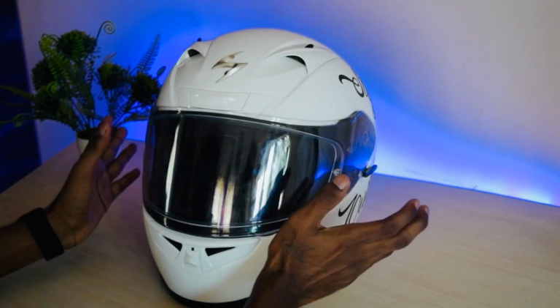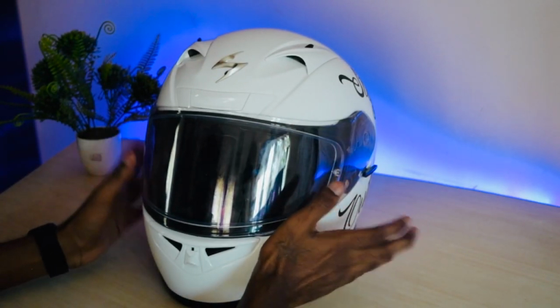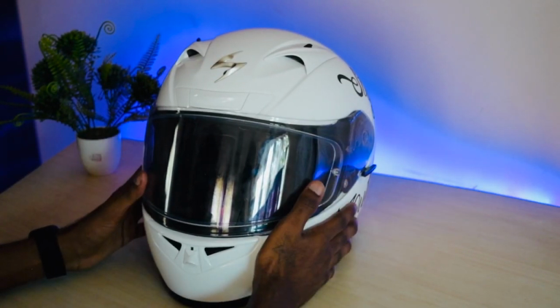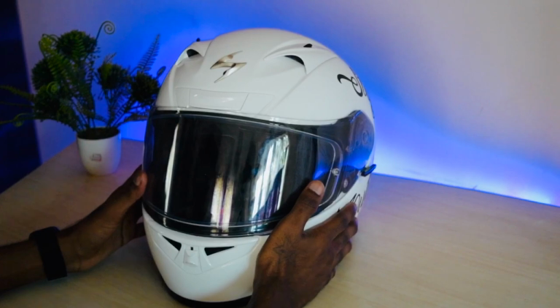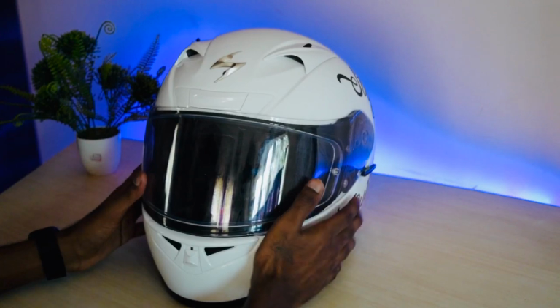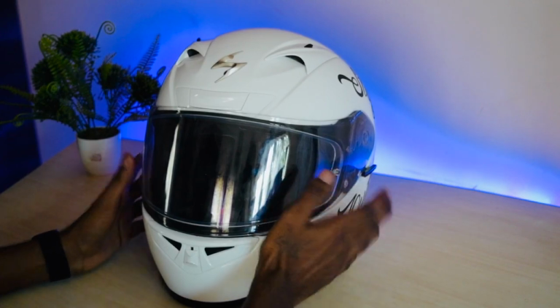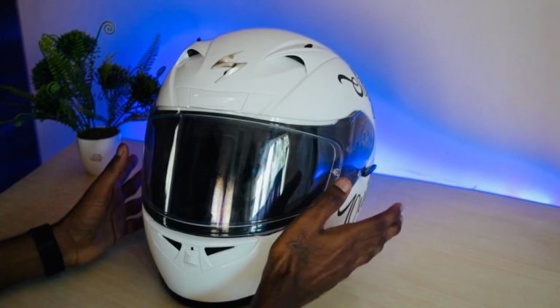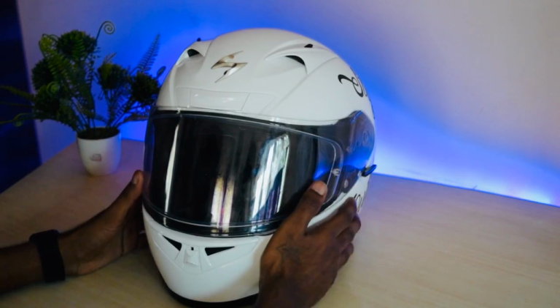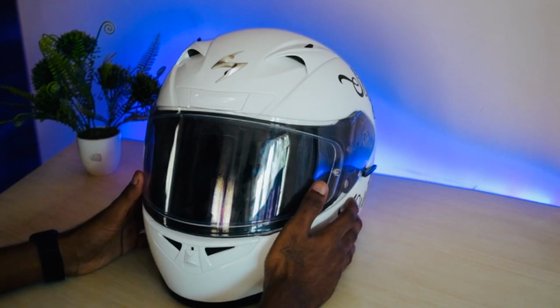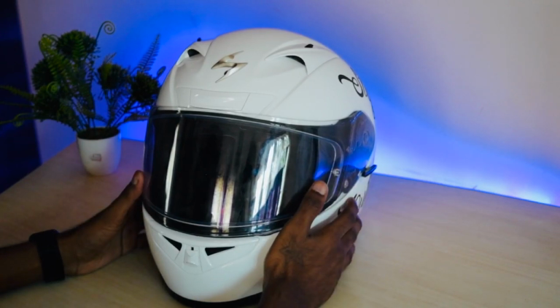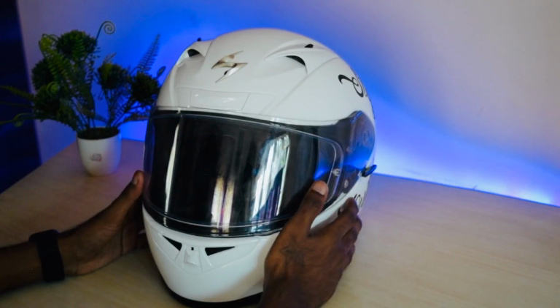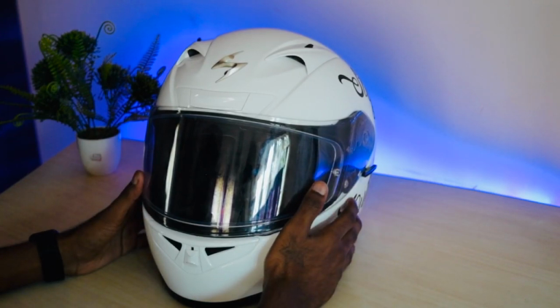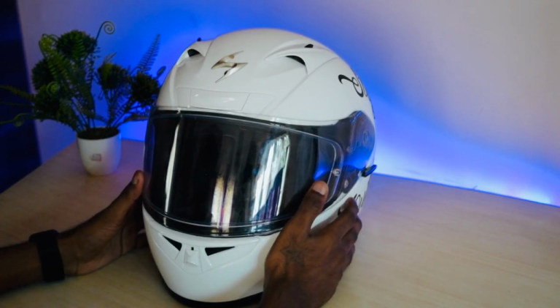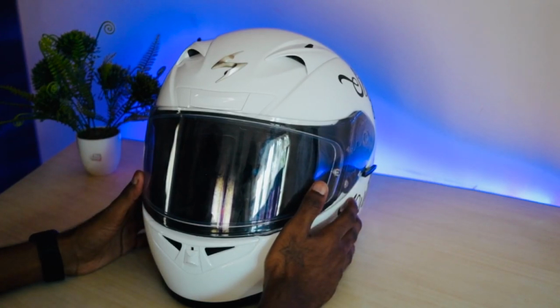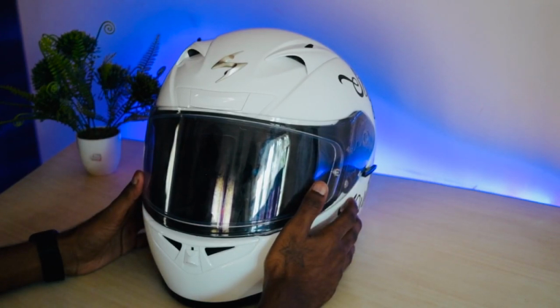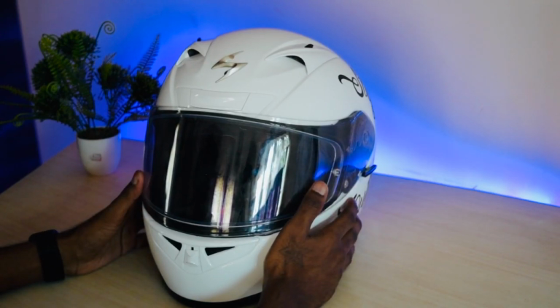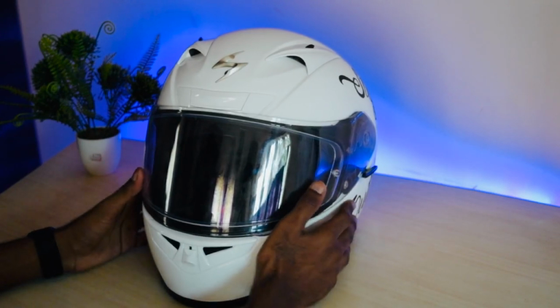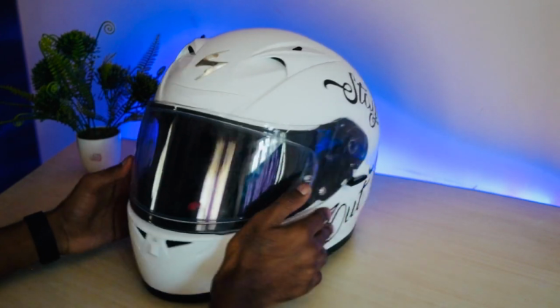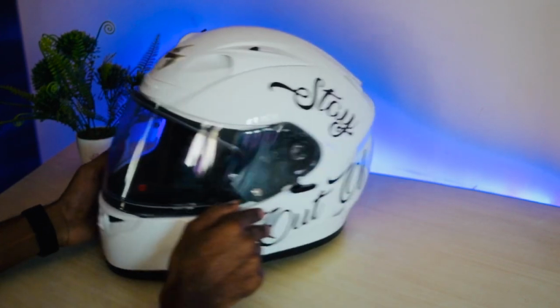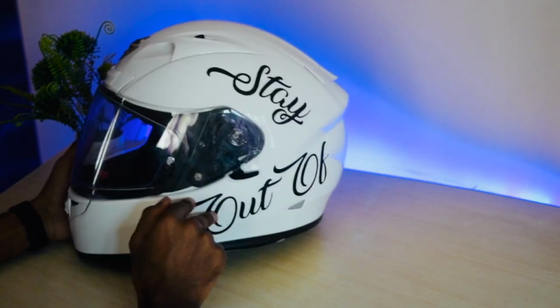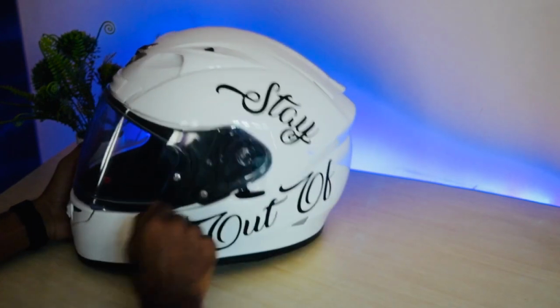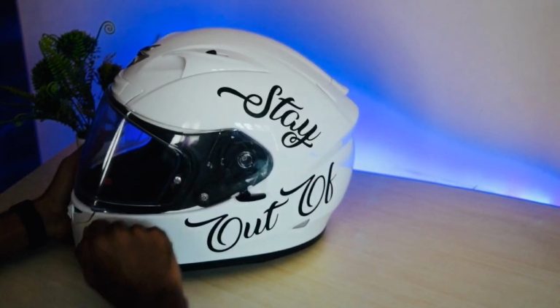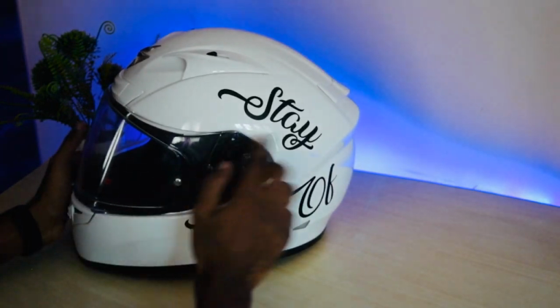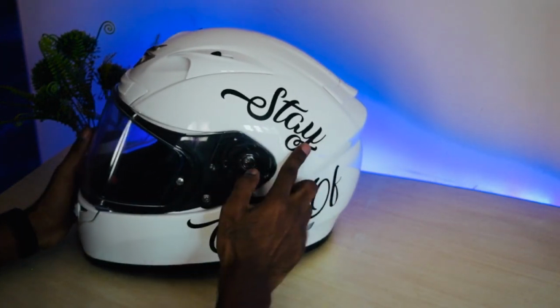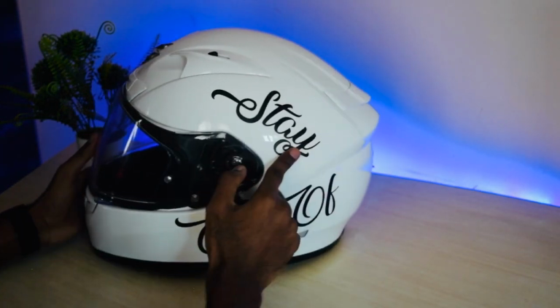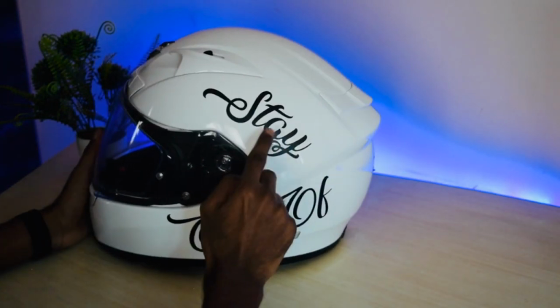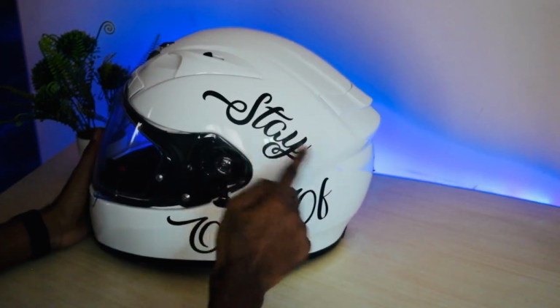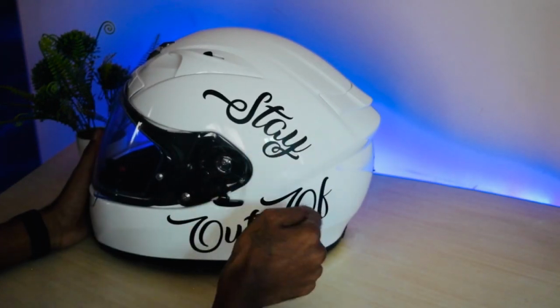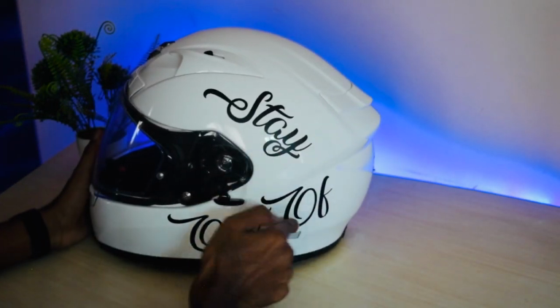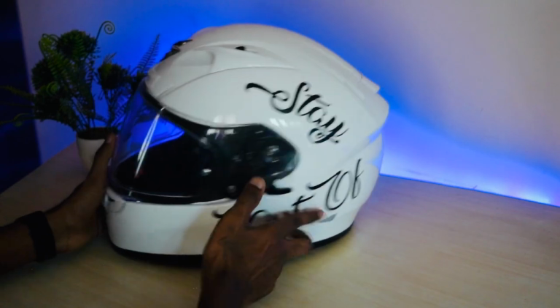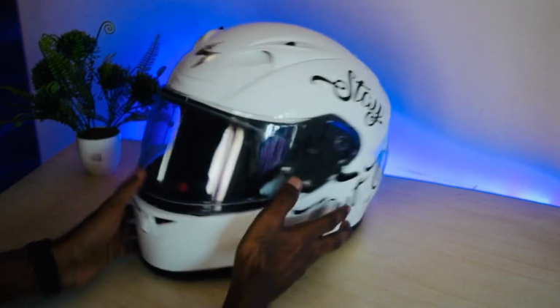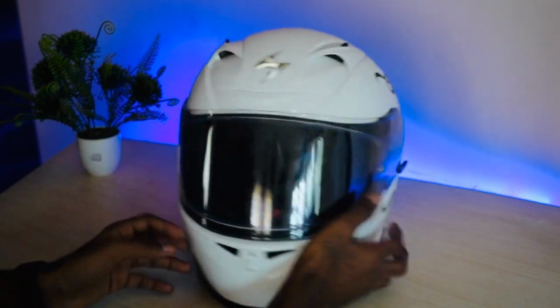The pricing of this helmet is 16,000 rupees and the stickering costs around 200 rupees.